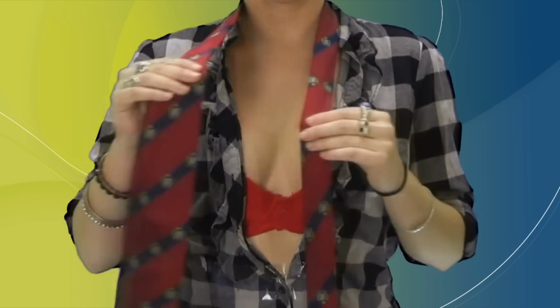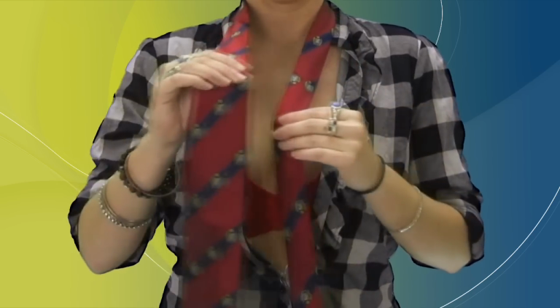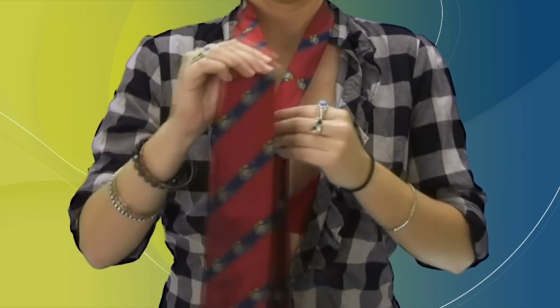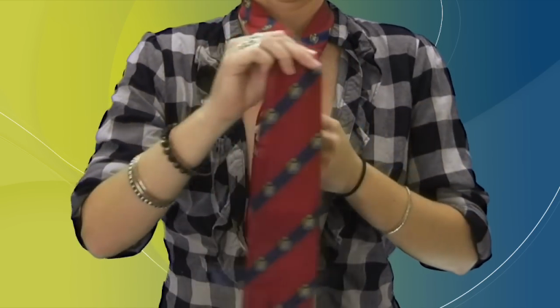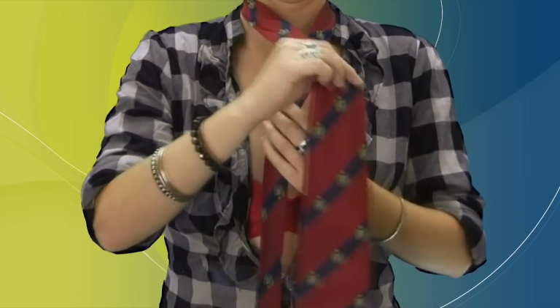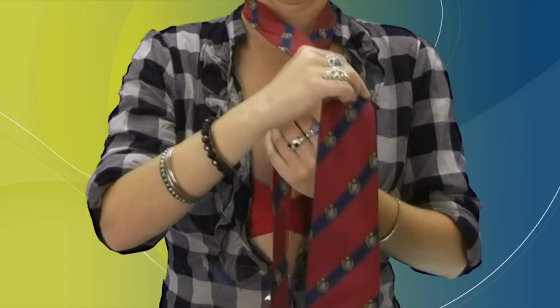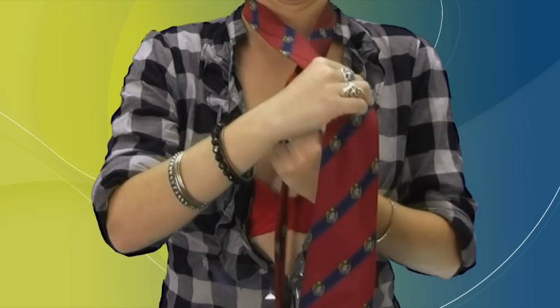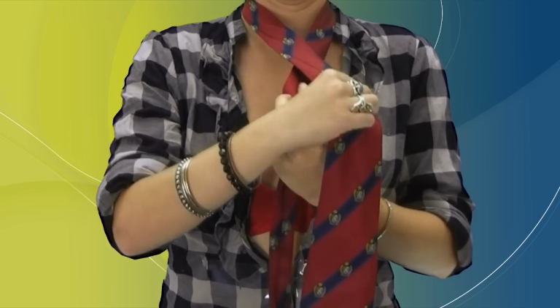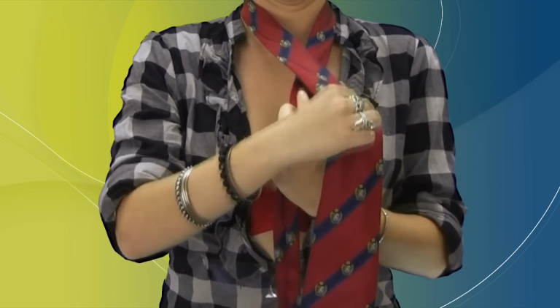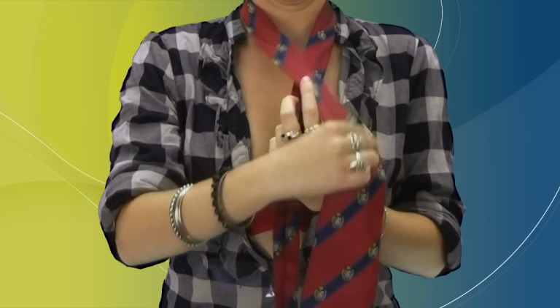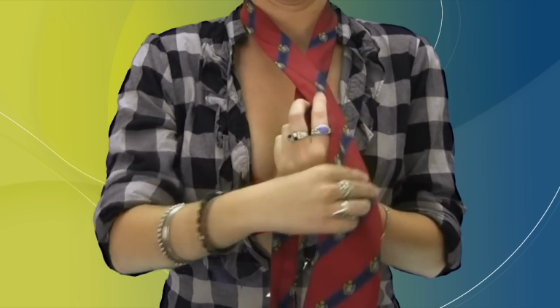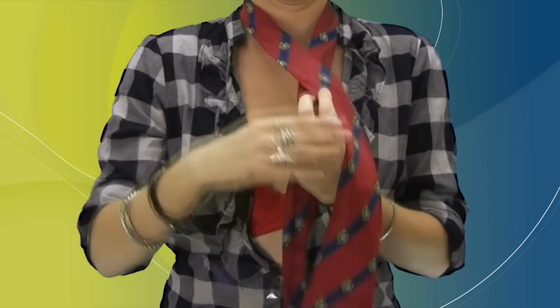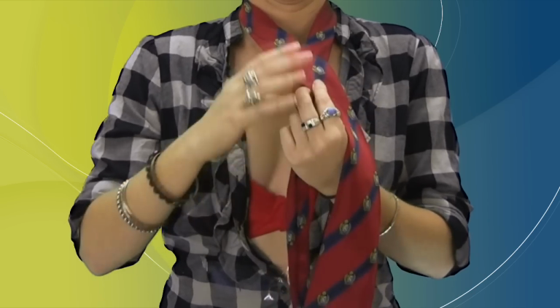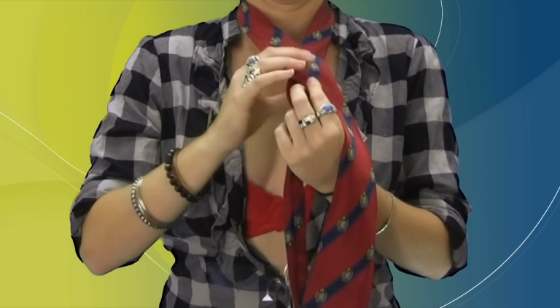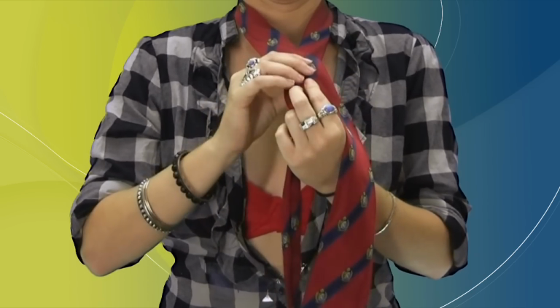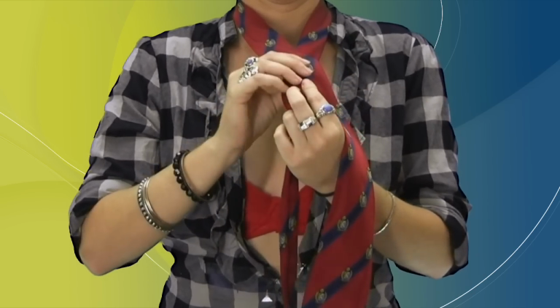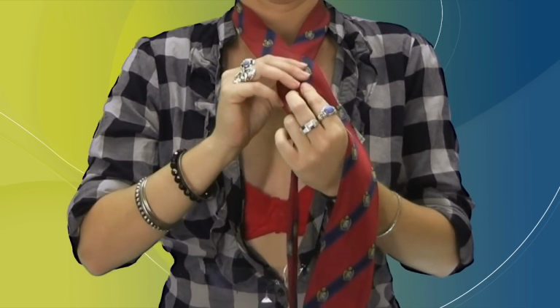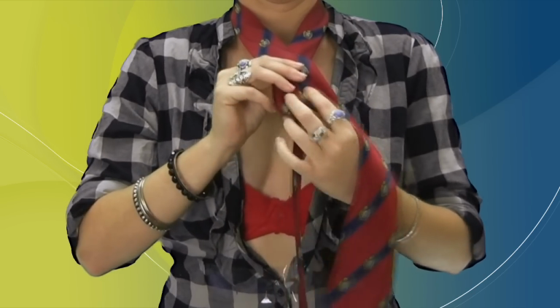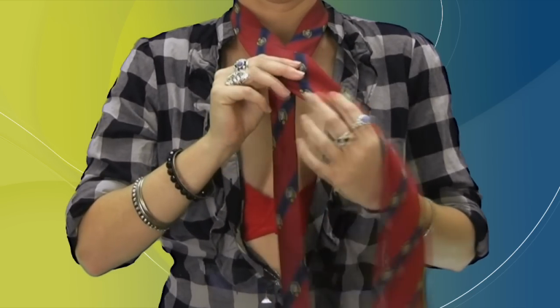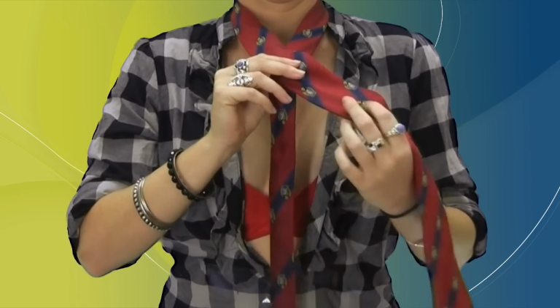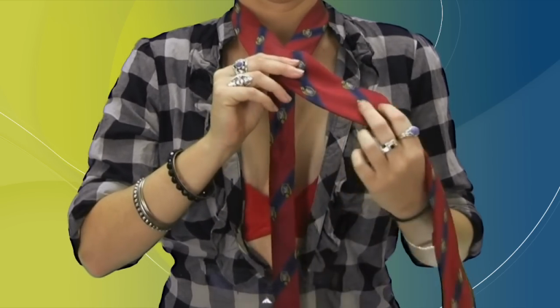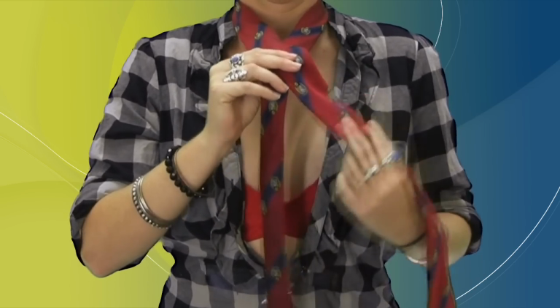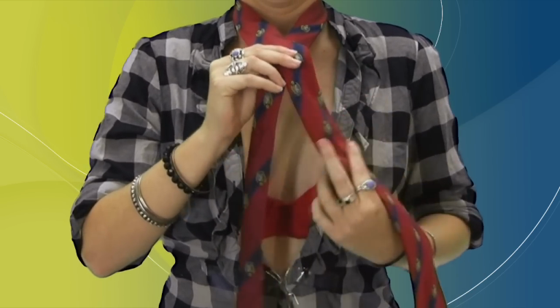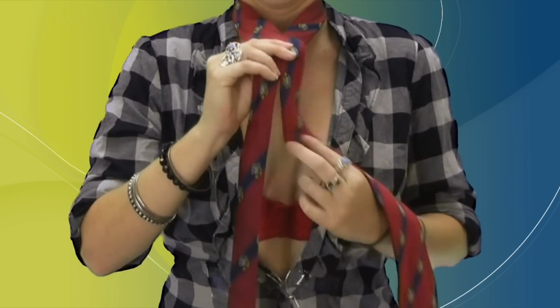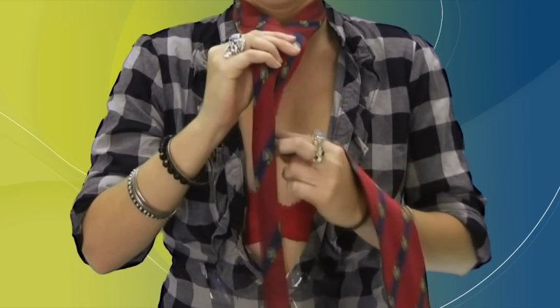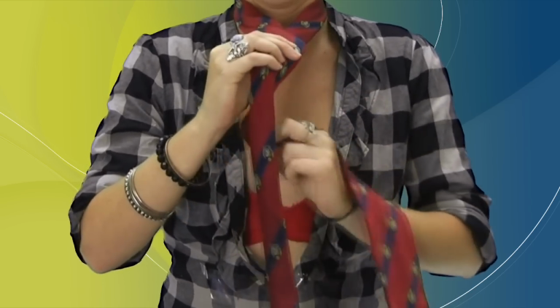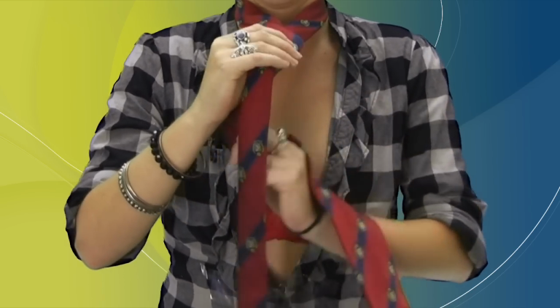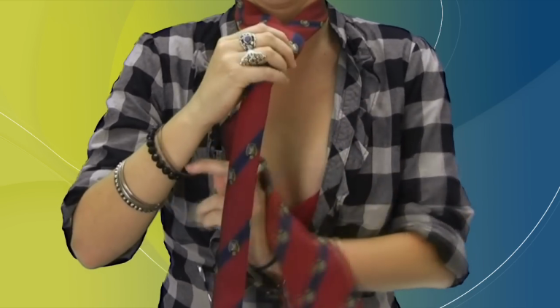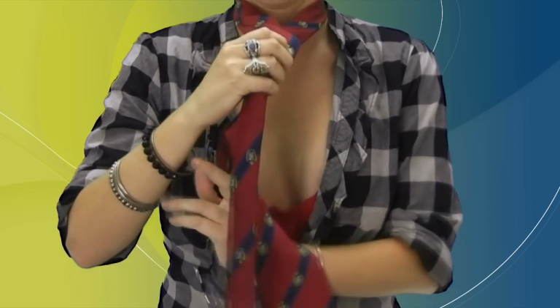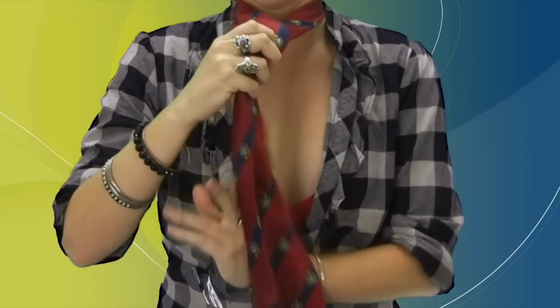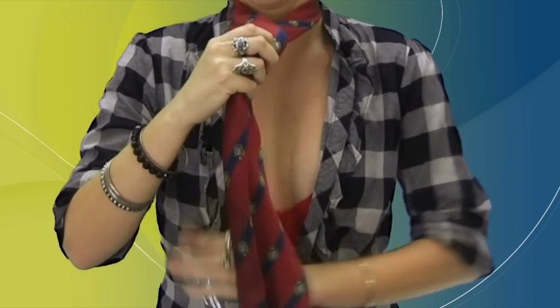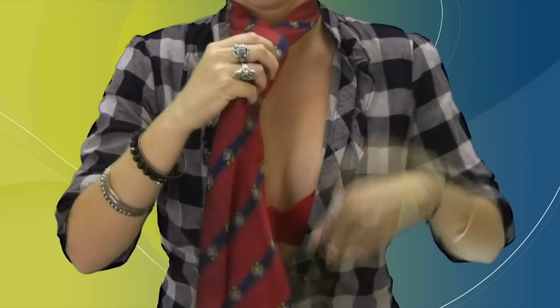Cross the wide end of the tie over the narrow end and back behind, ending on the right side.